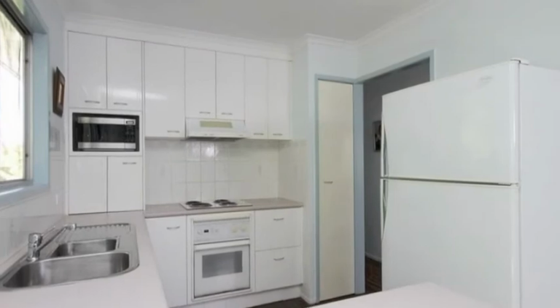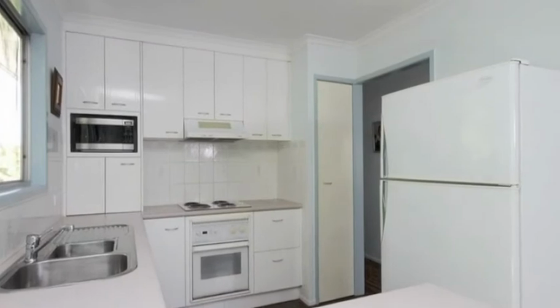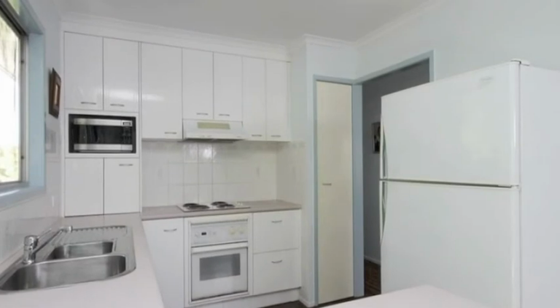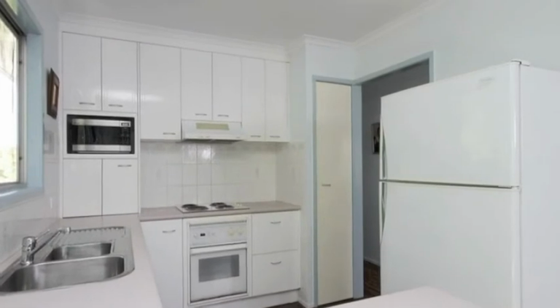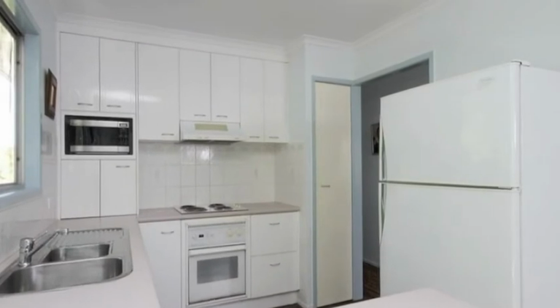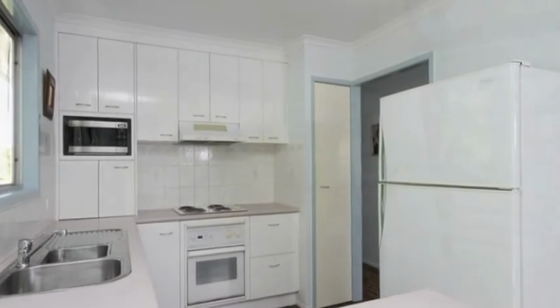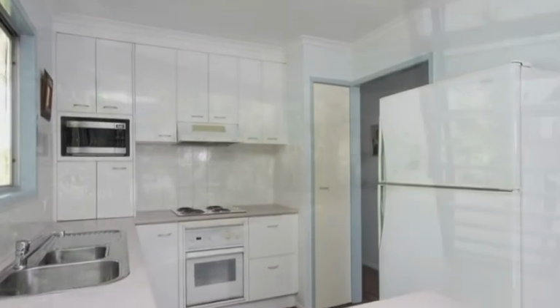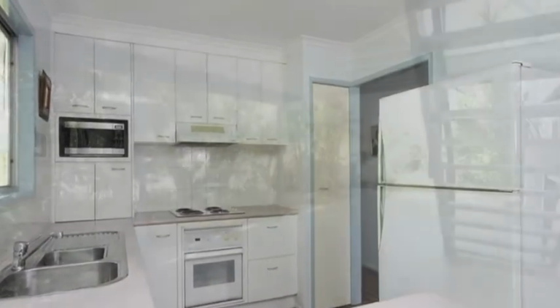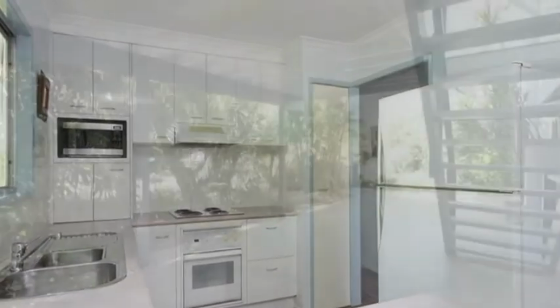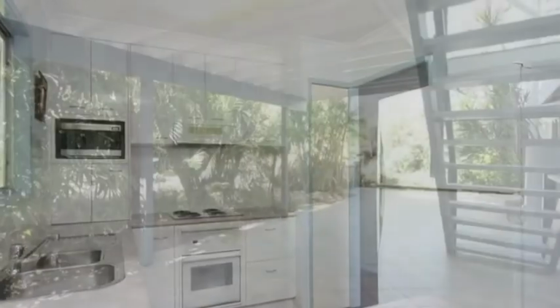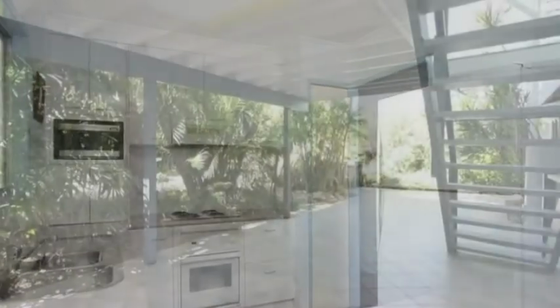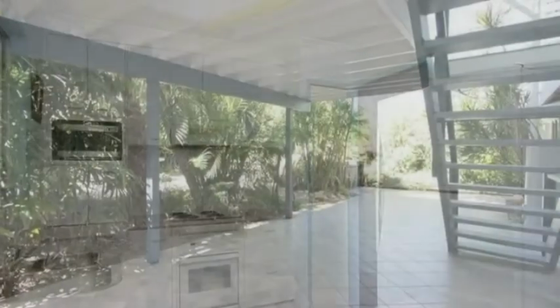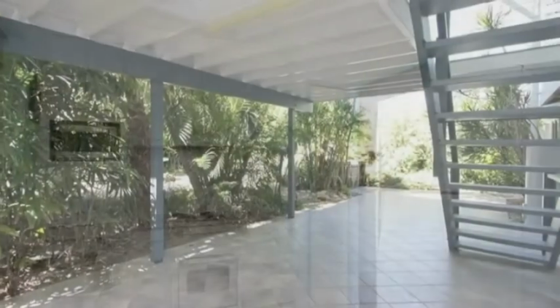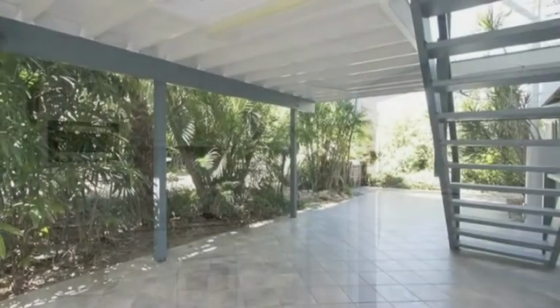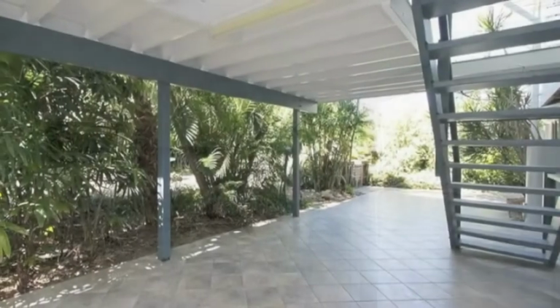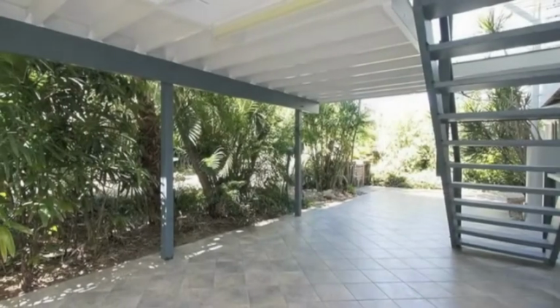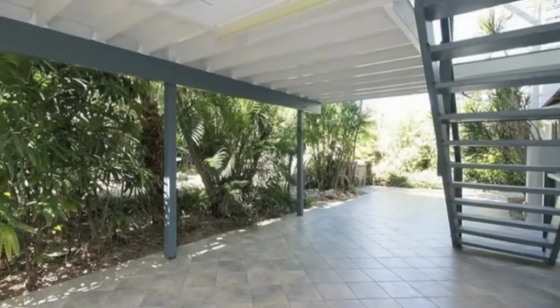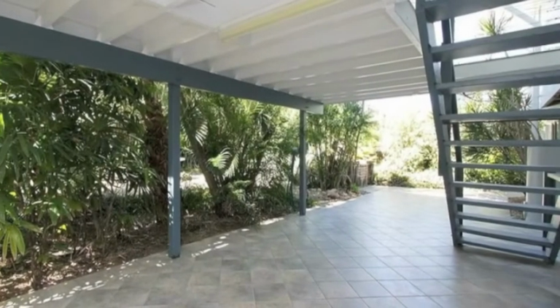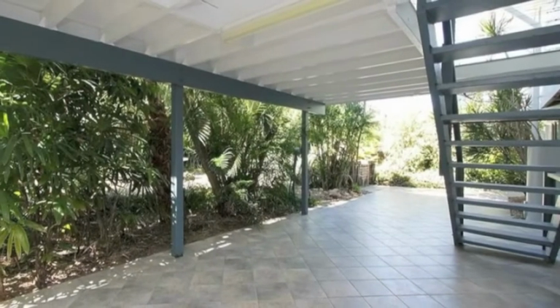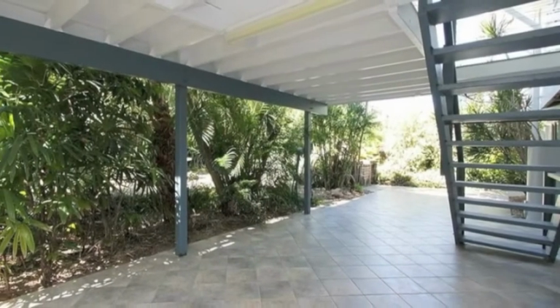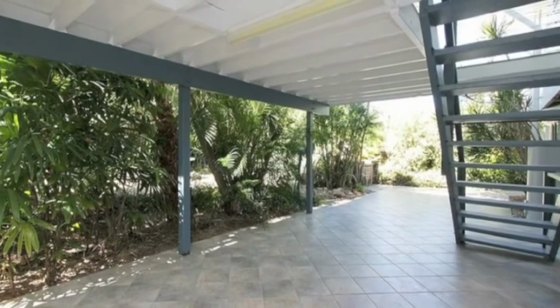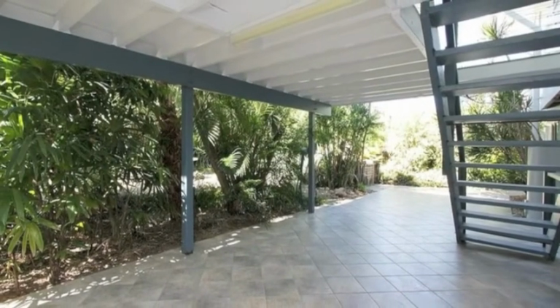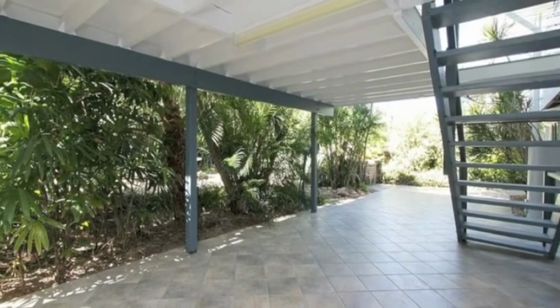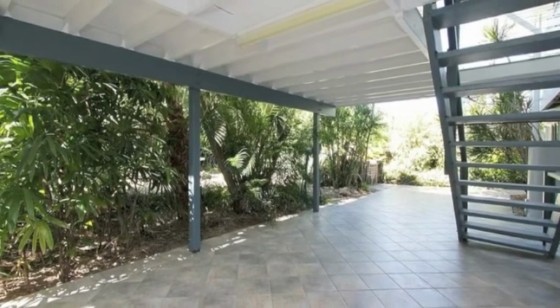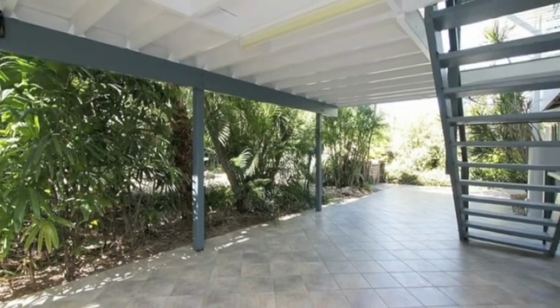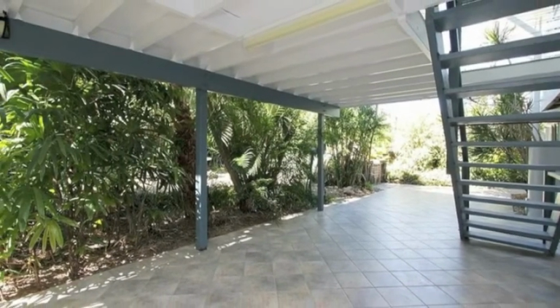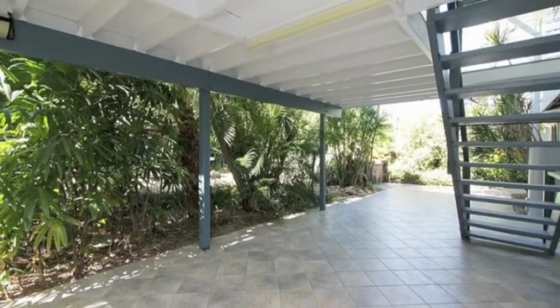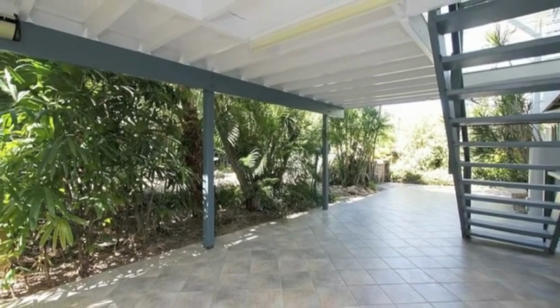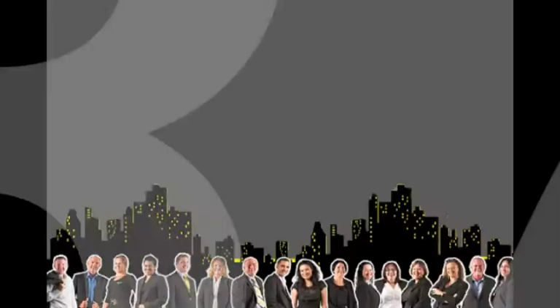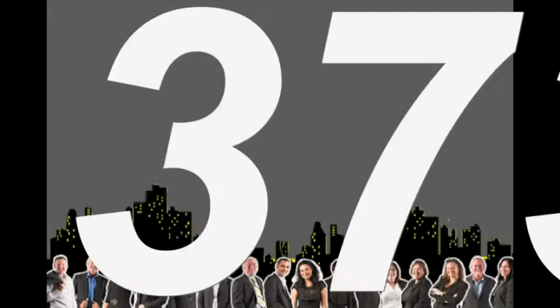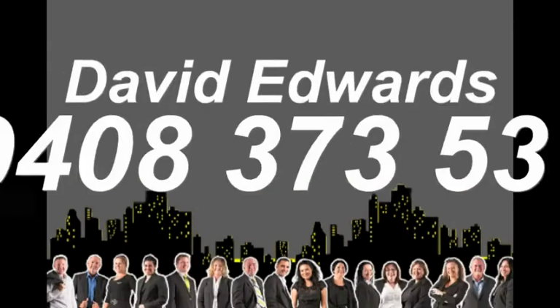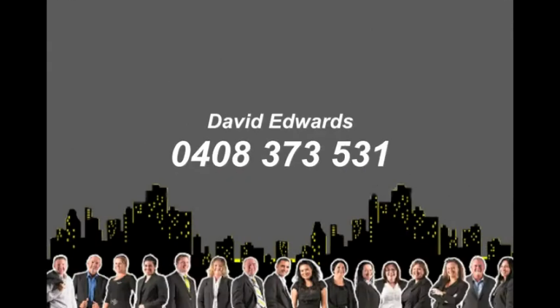Here, you're only metres to the beach and the parks. To inspect this property, call David Edwards today.